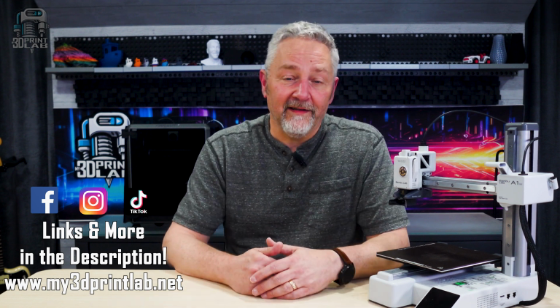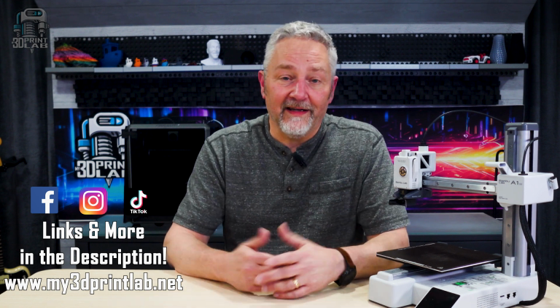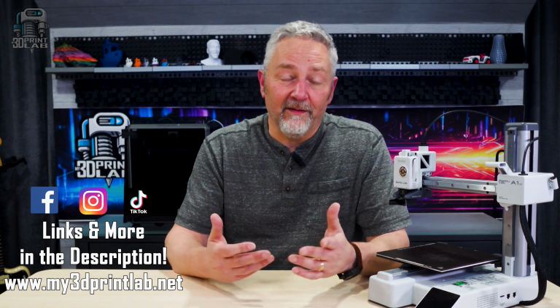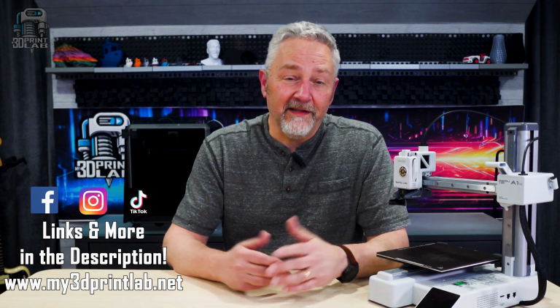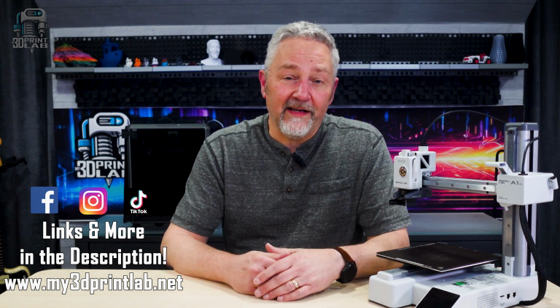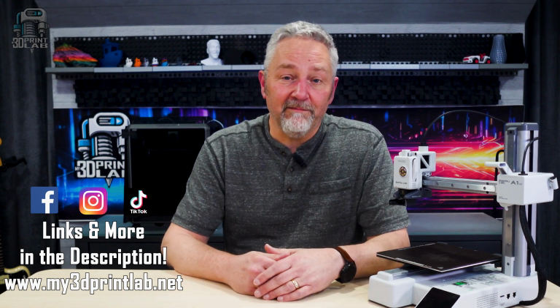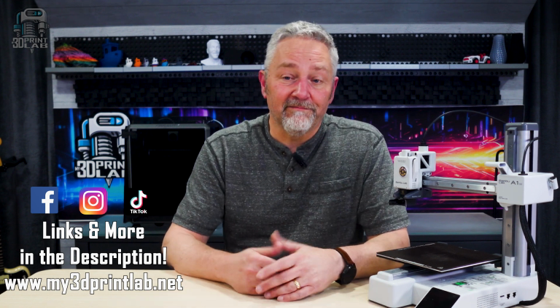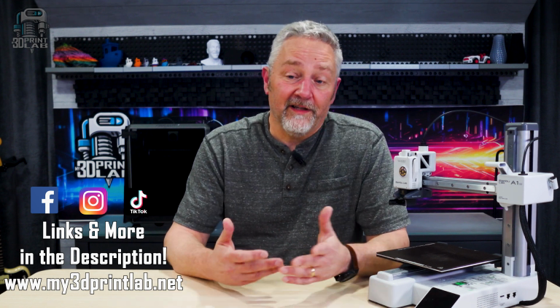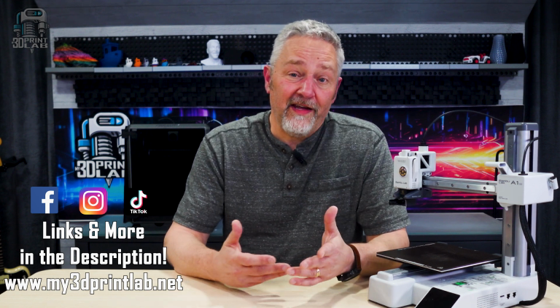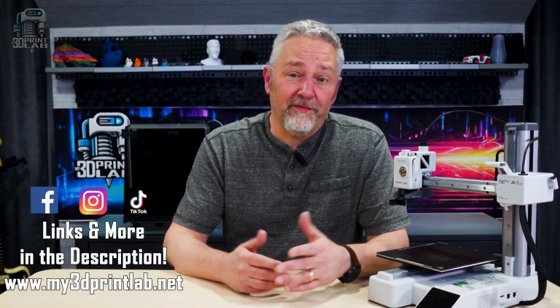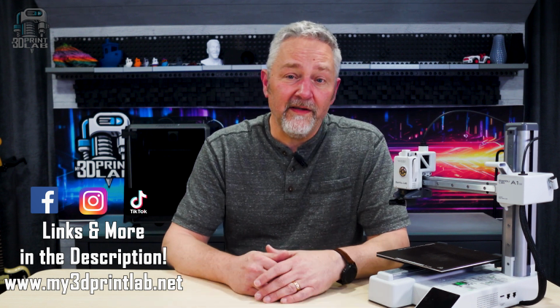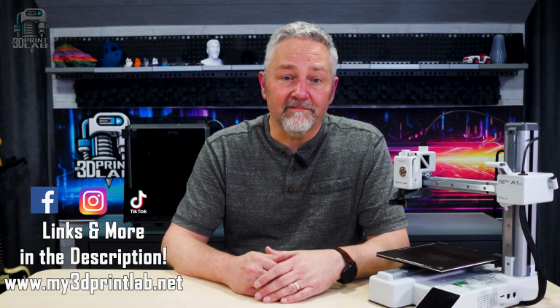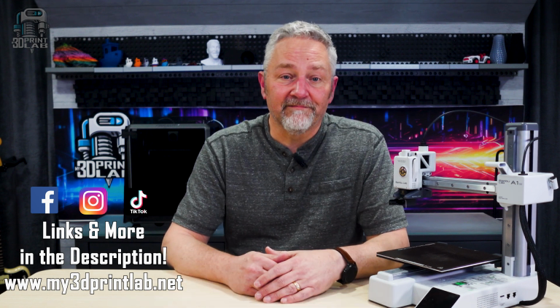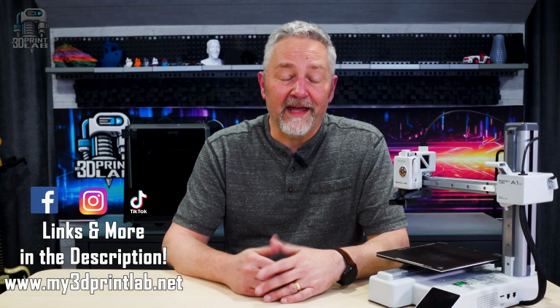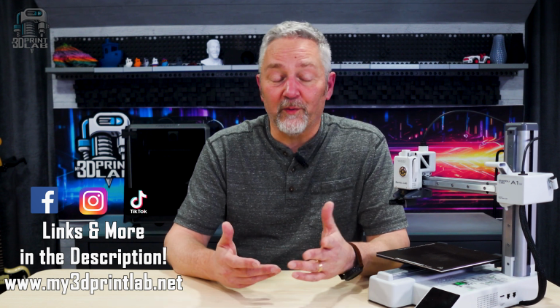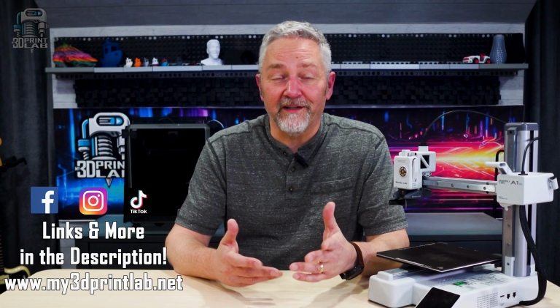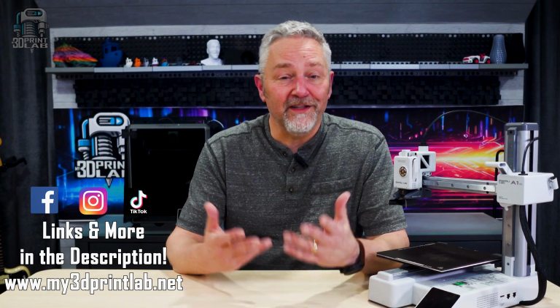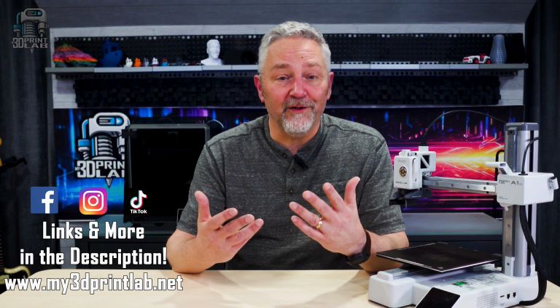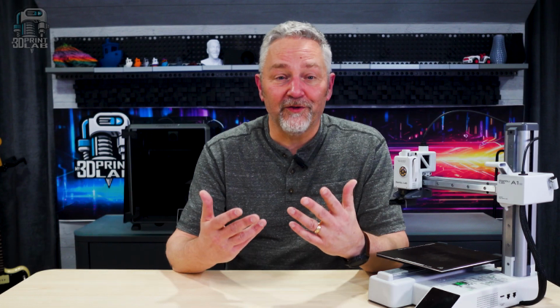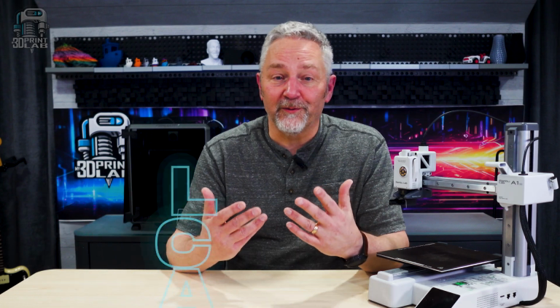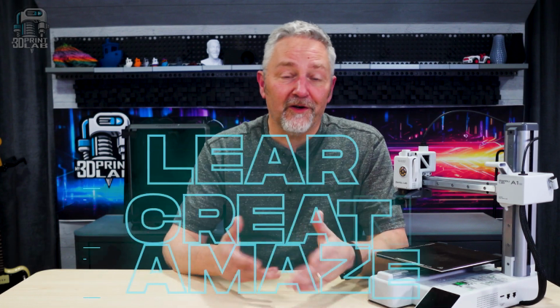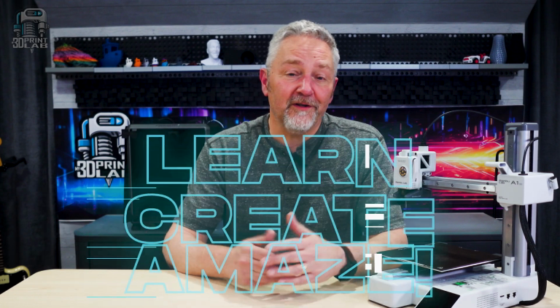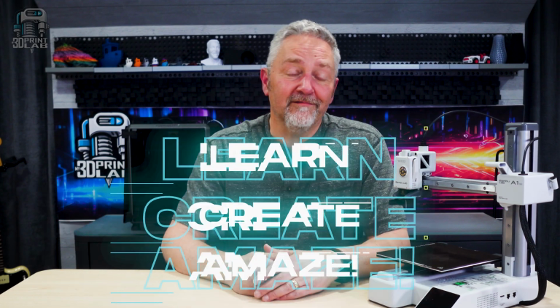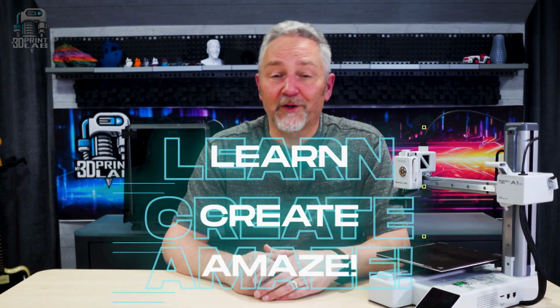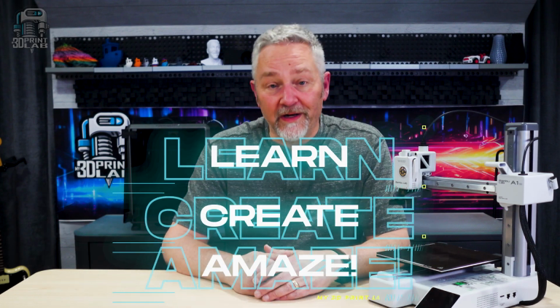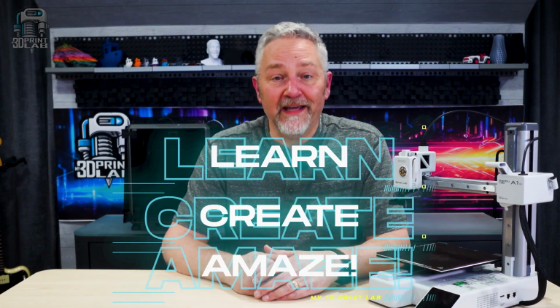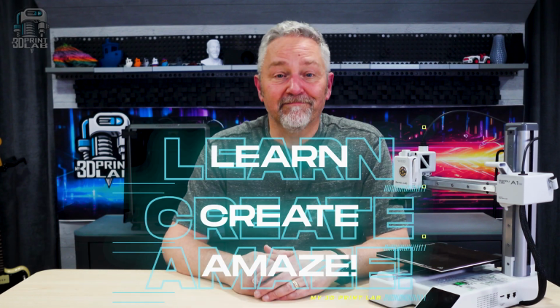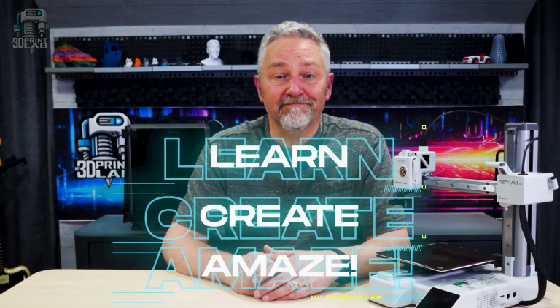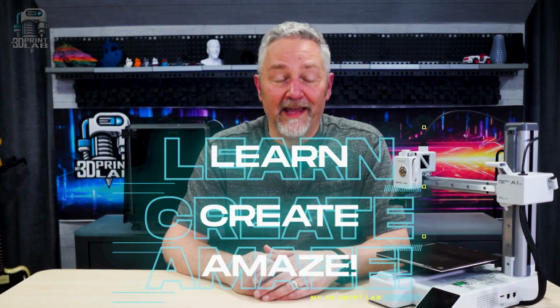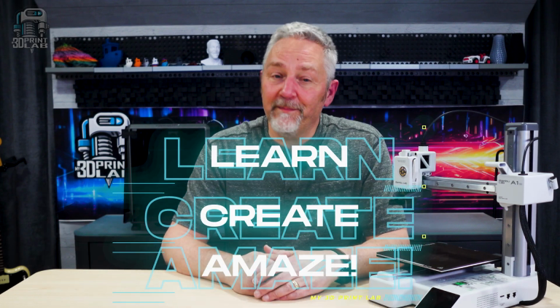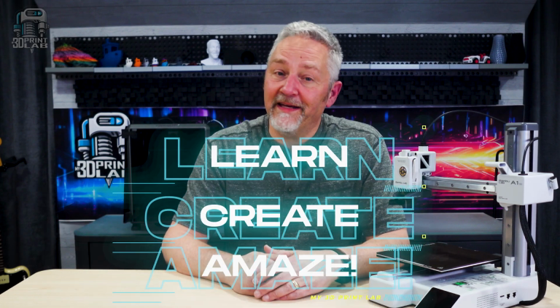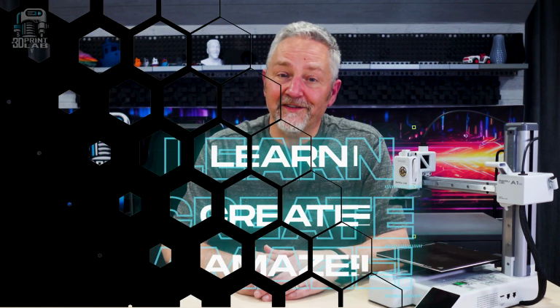In the meantime, let's have fun as we continue to learn, create, and amaze.